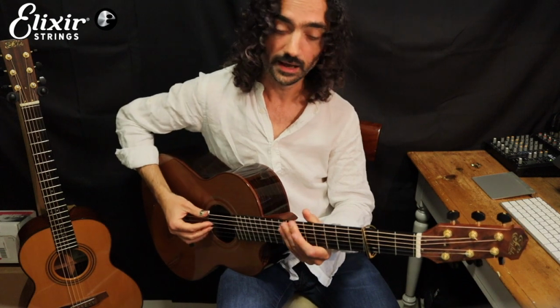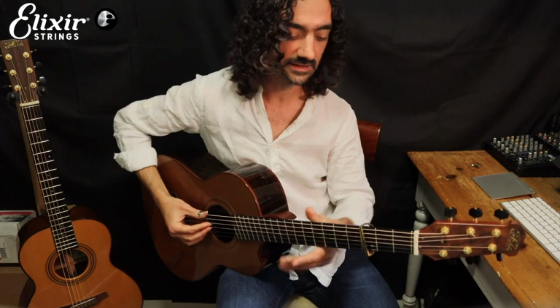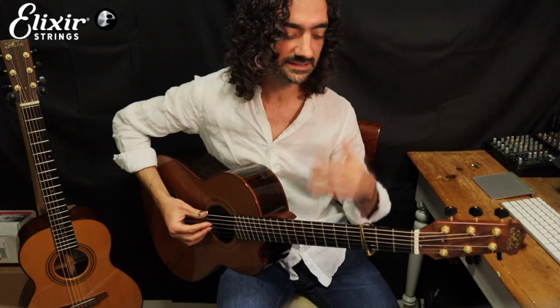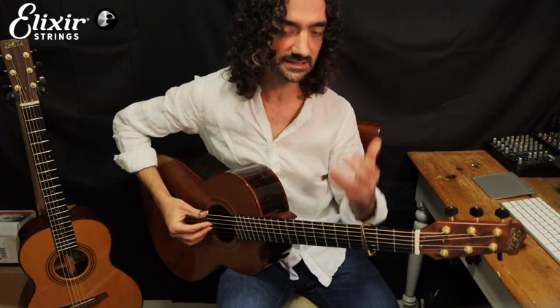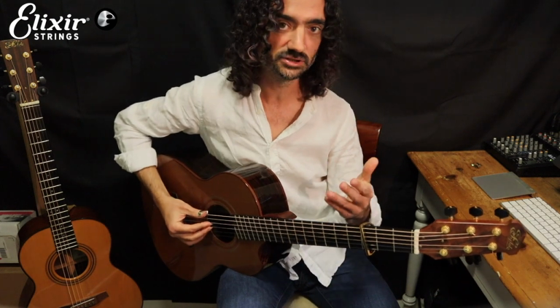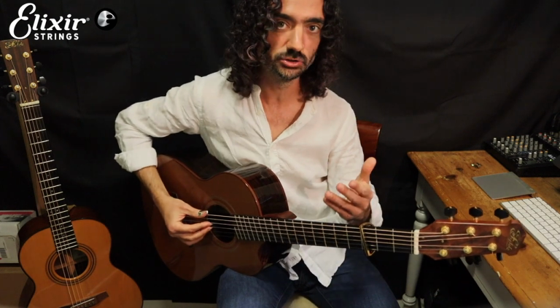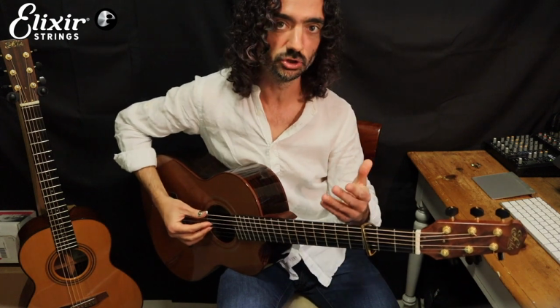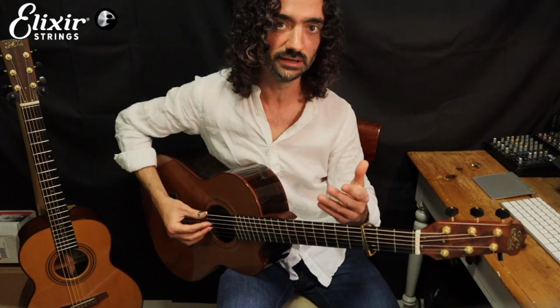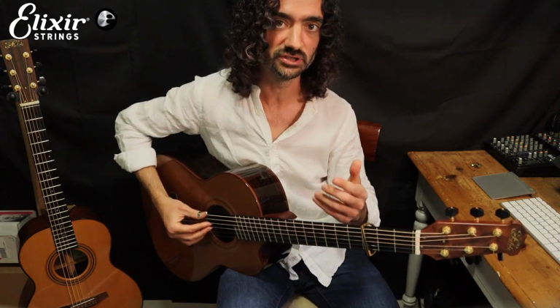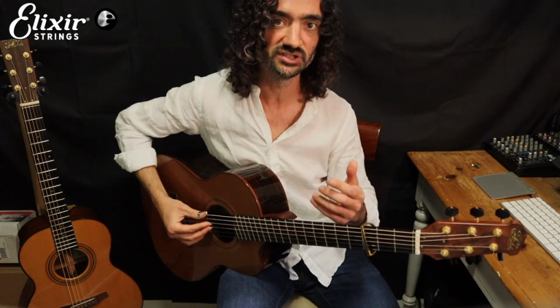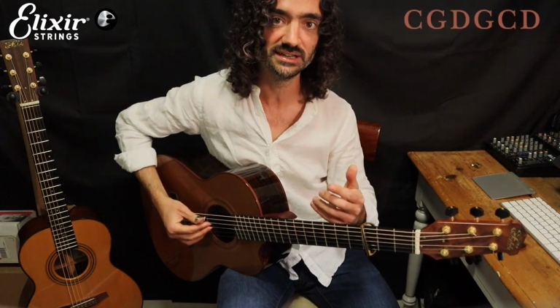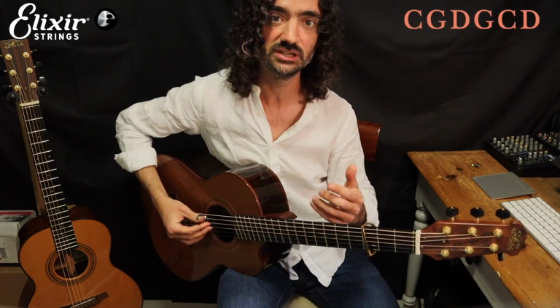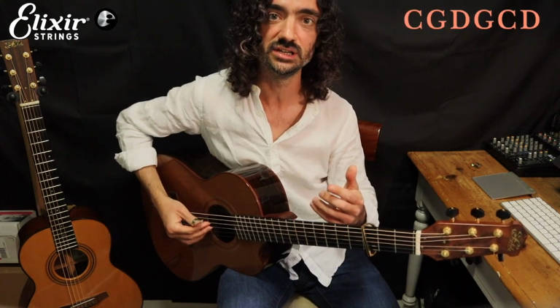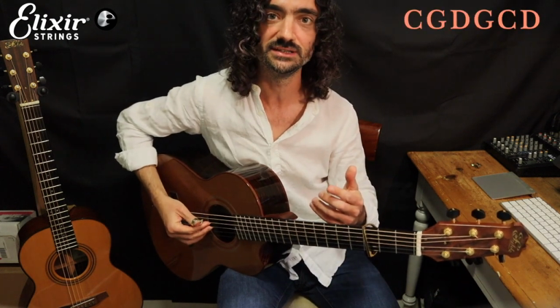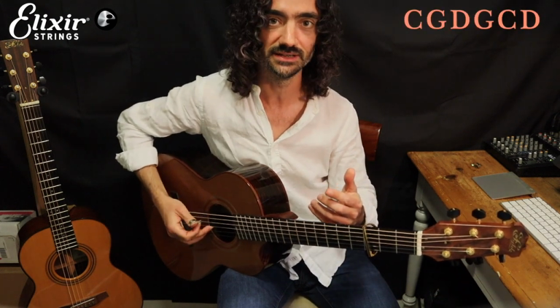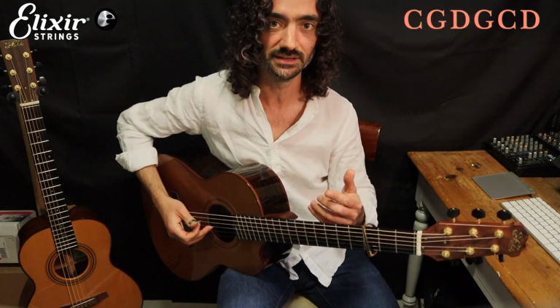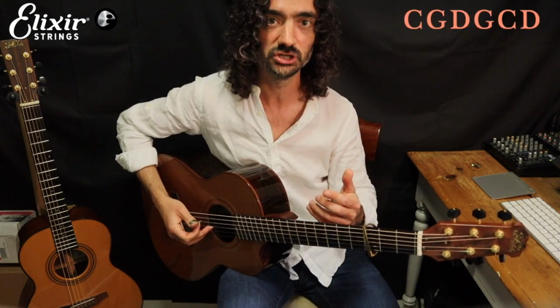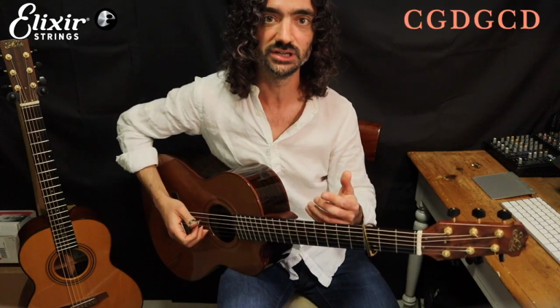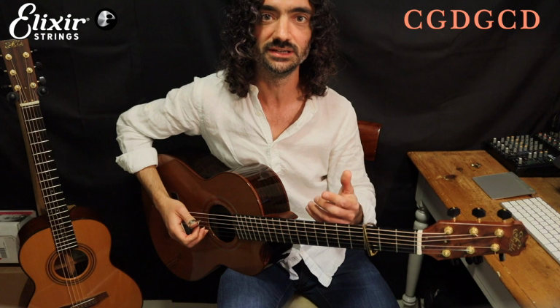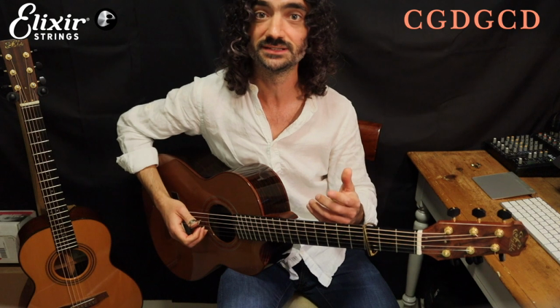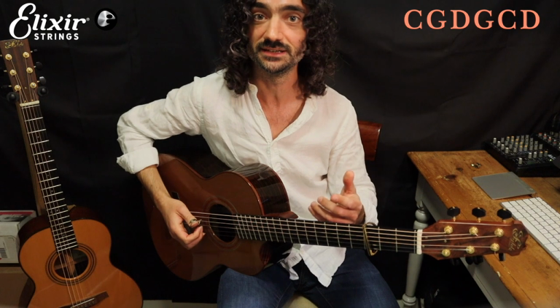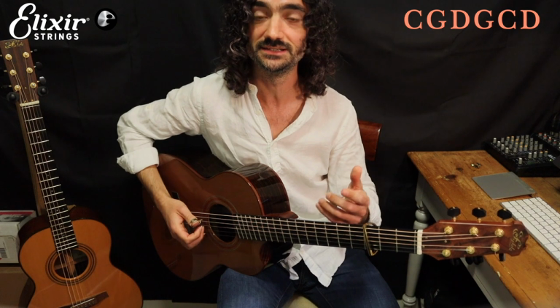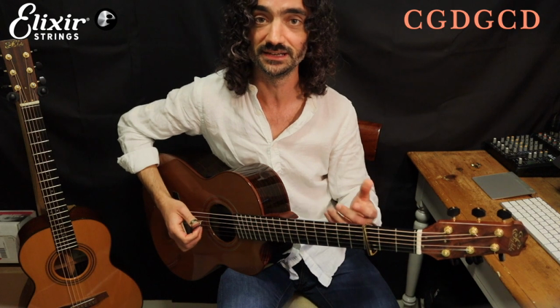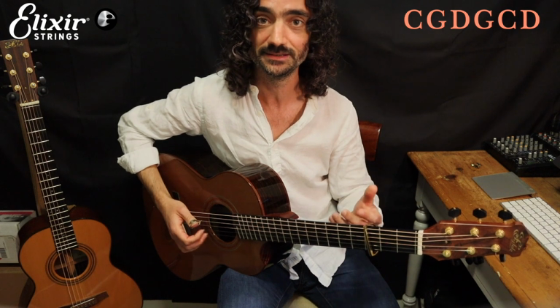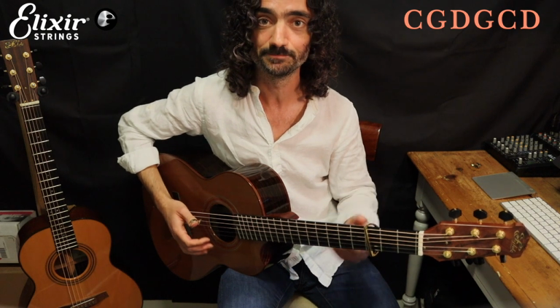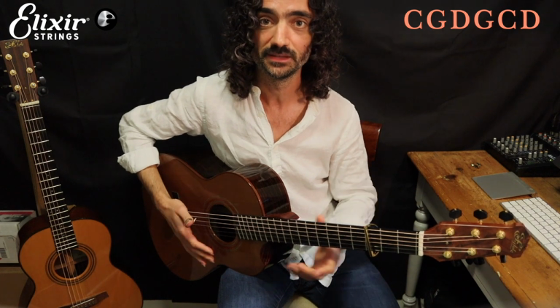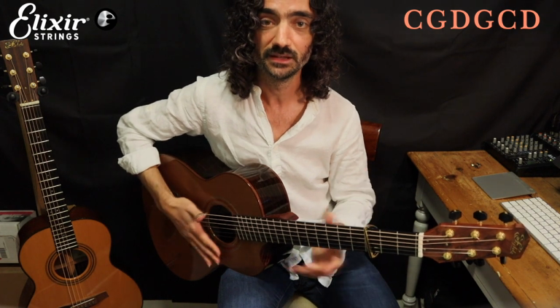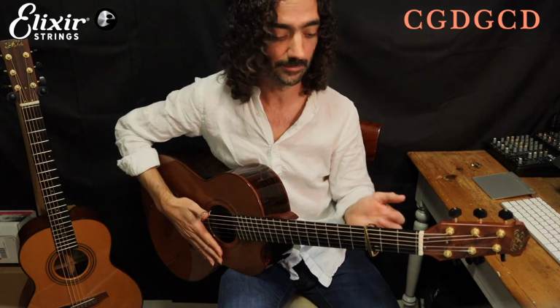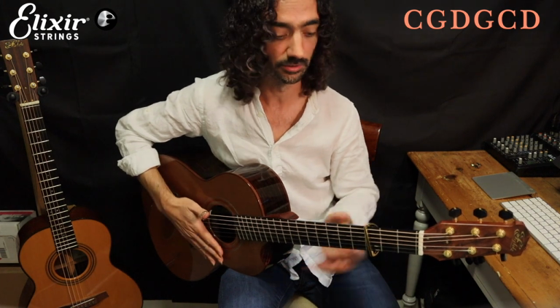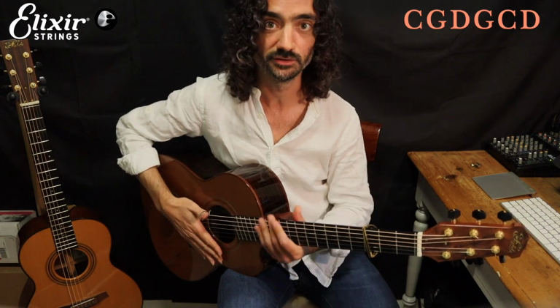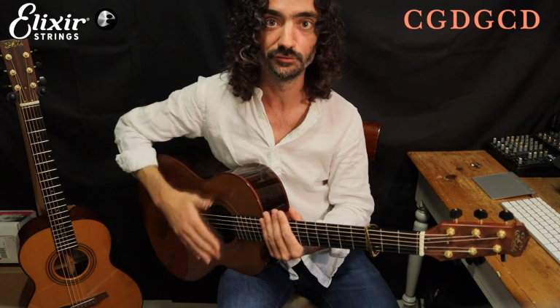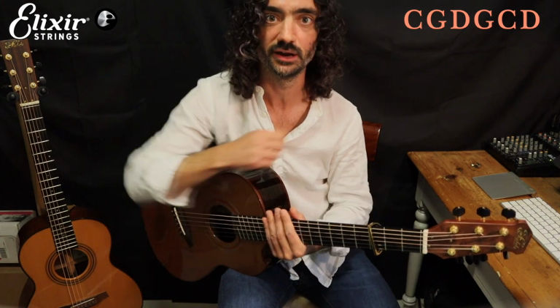I'm in C sus 2 tuning, which is C G D G C D, caped at the third fret.